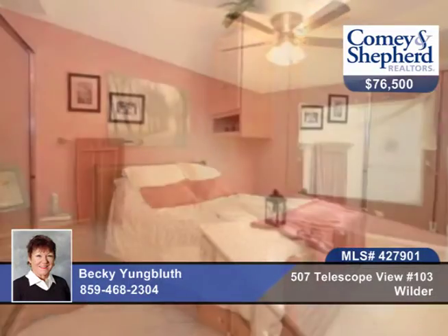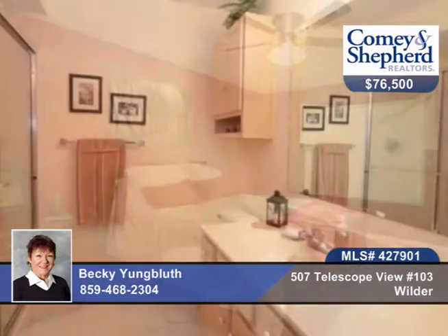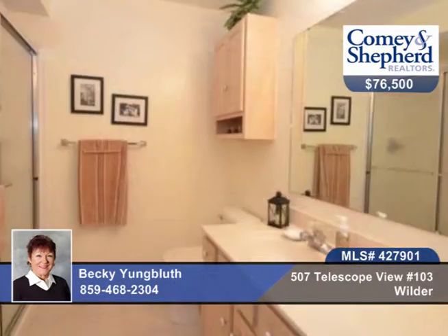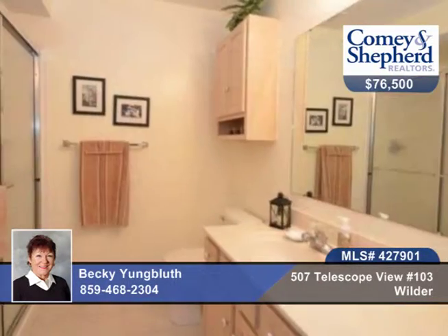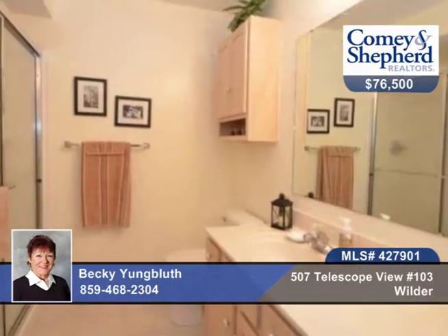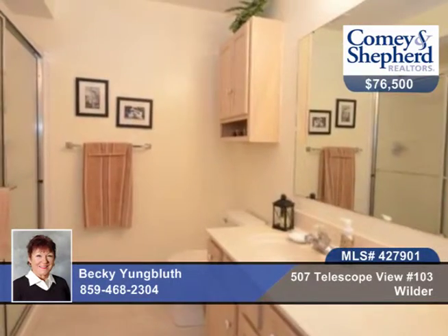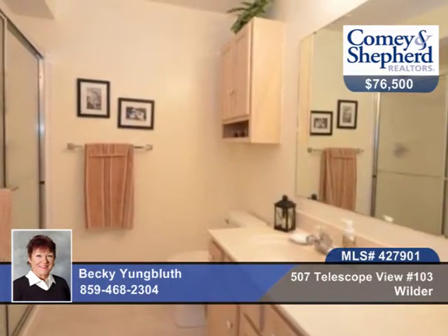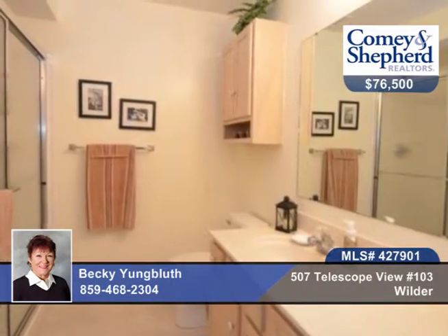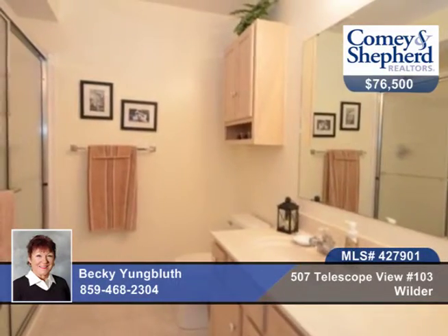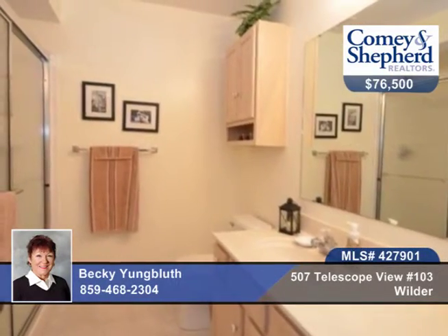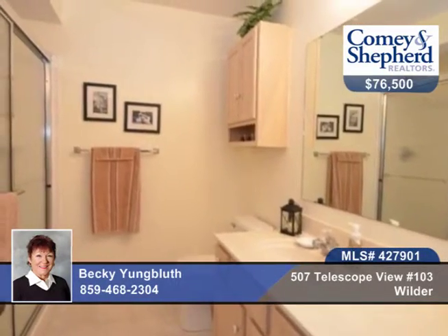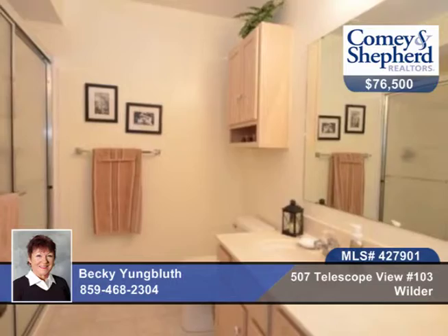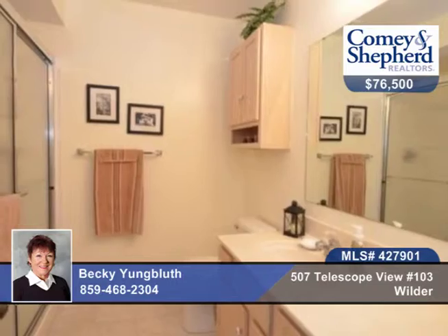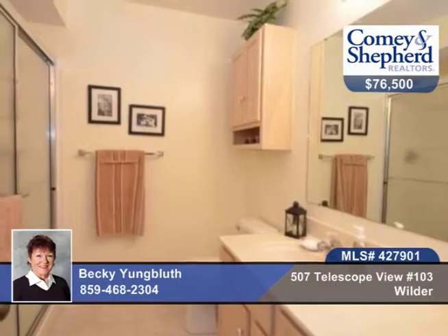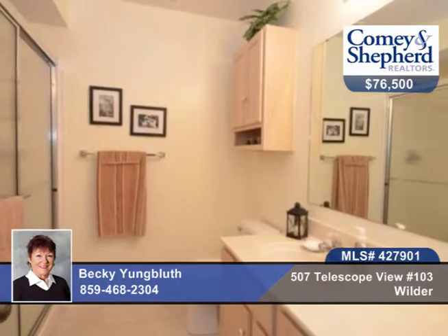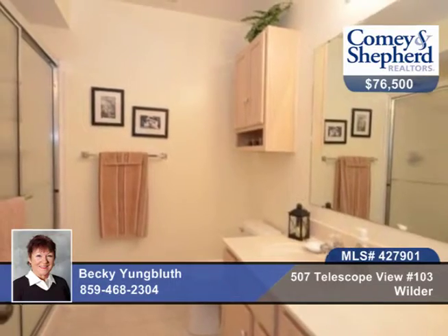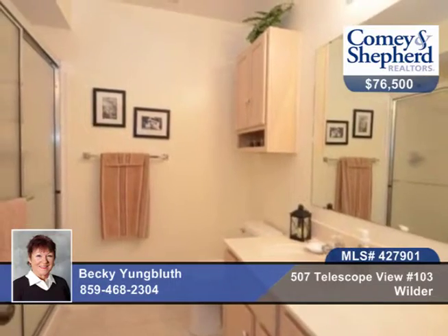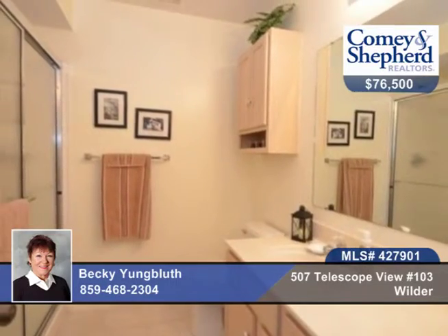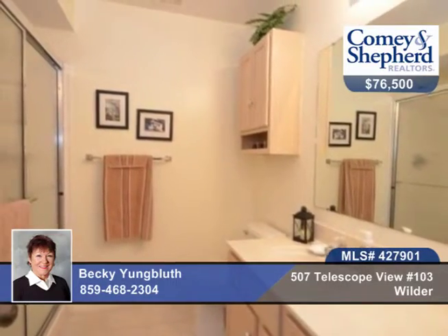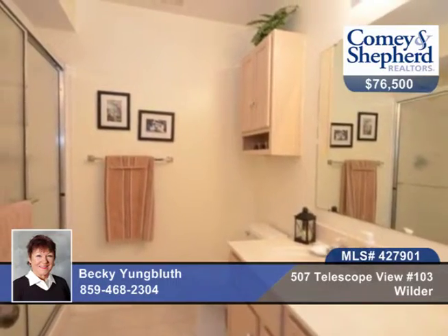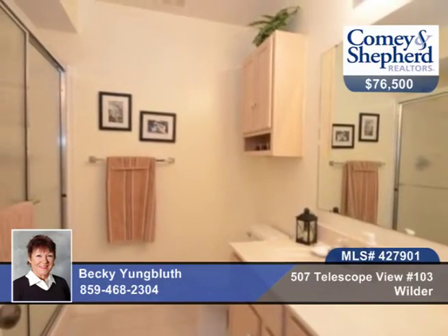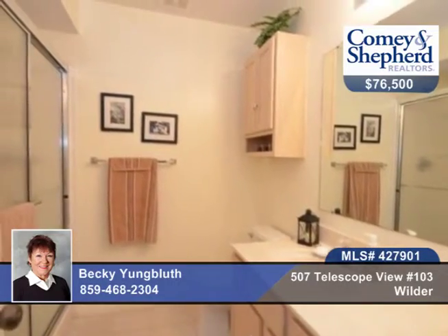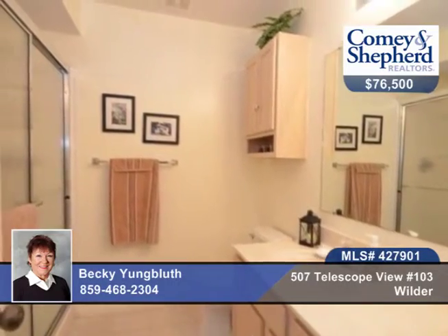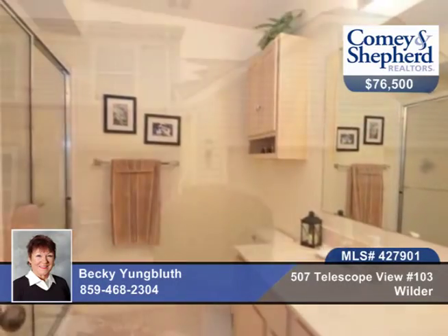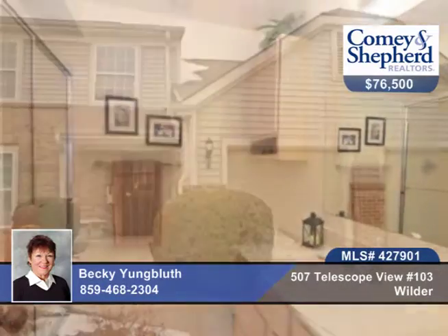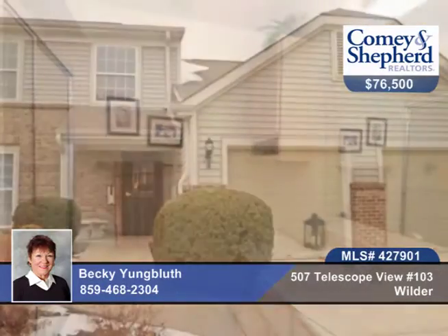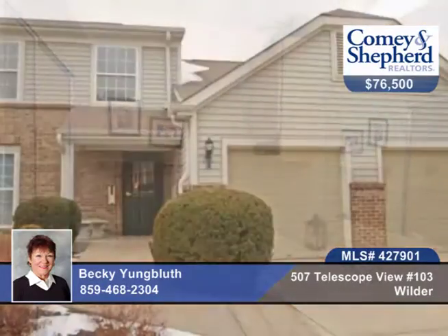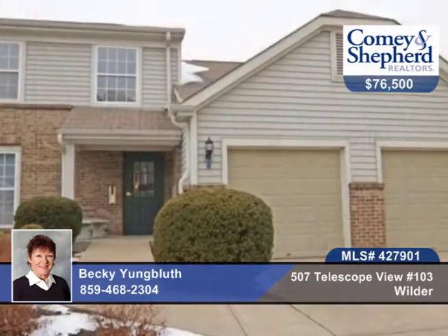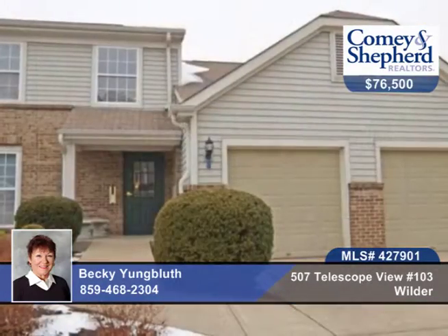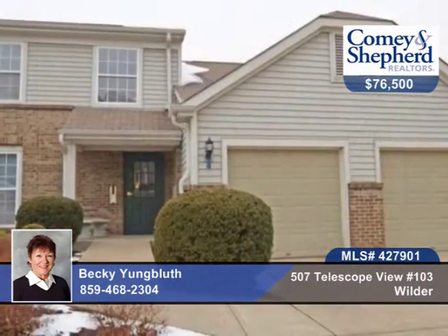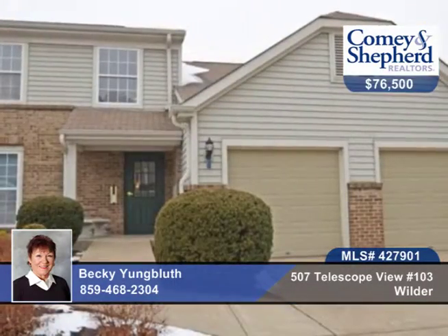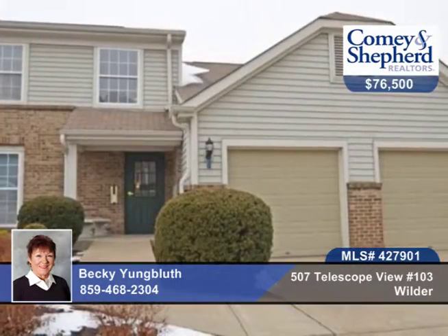The large master offers two walk-in closets. Talk to Becky about this two-bedroom, two-bath beauty.